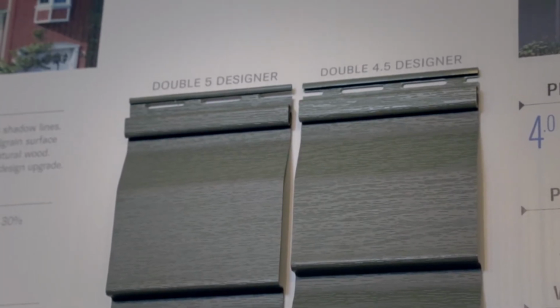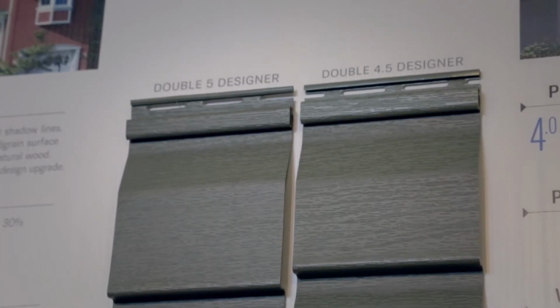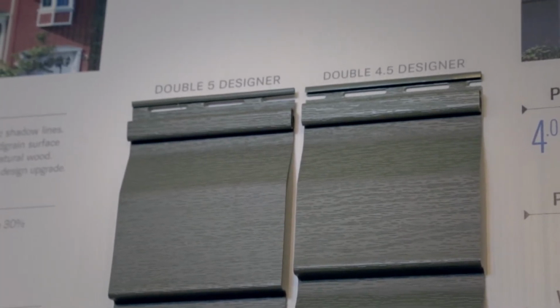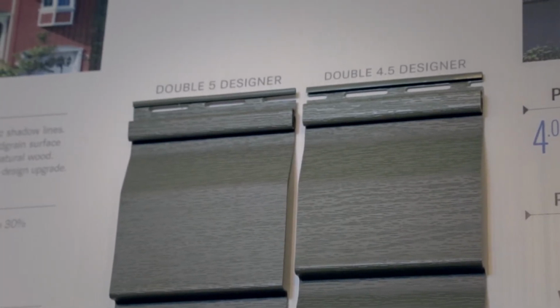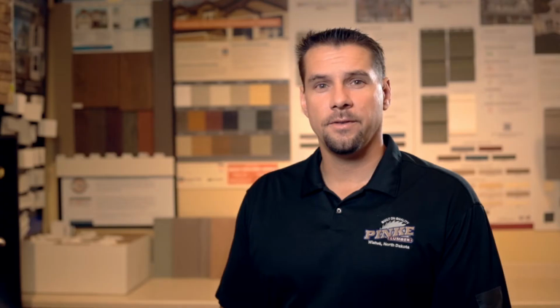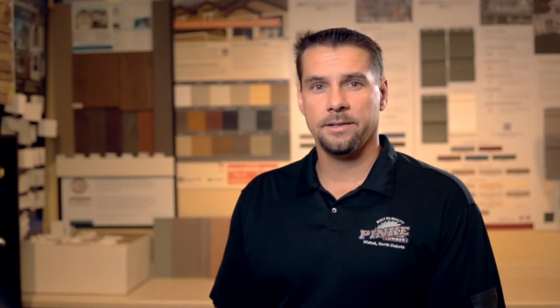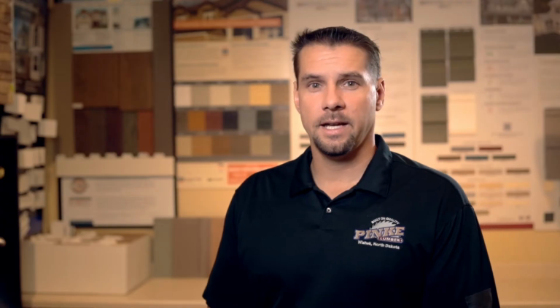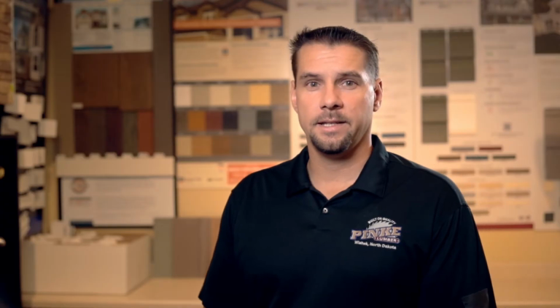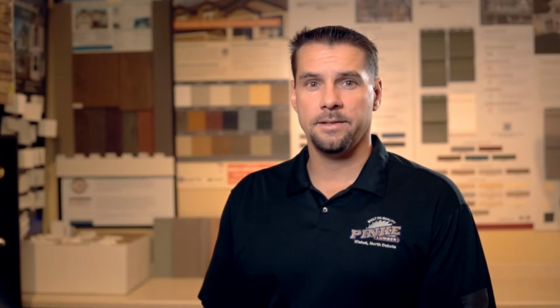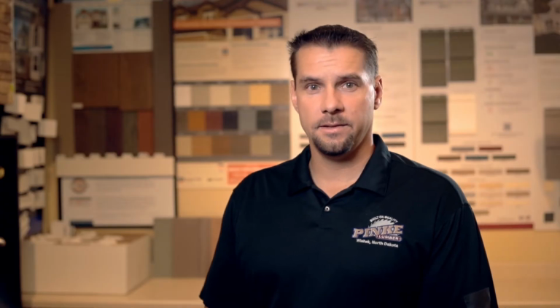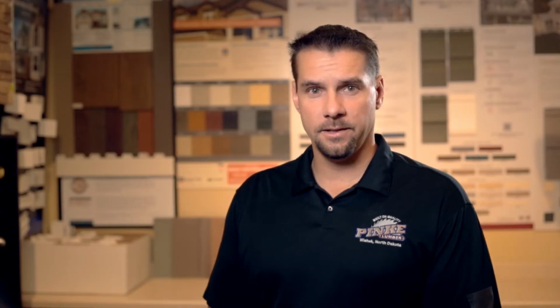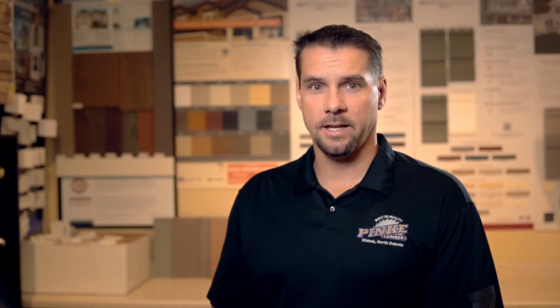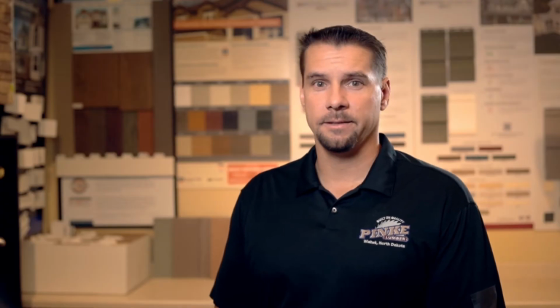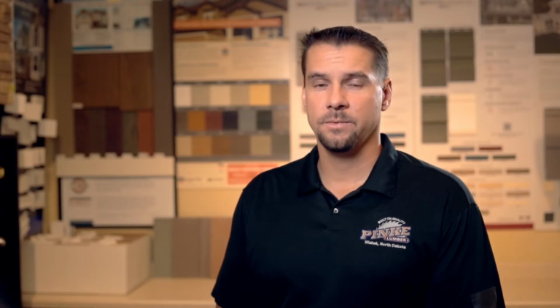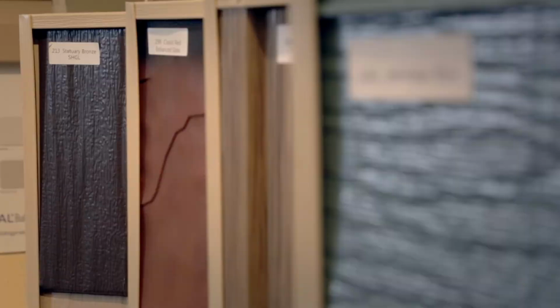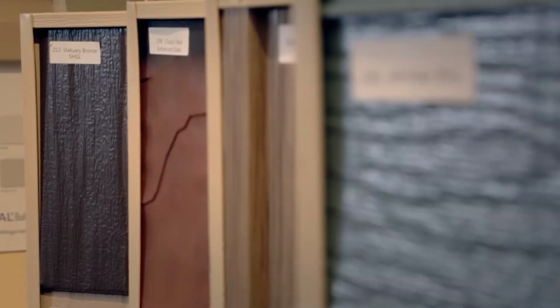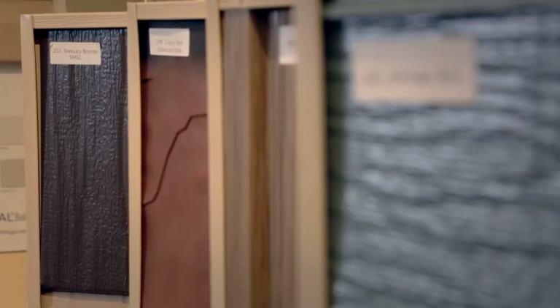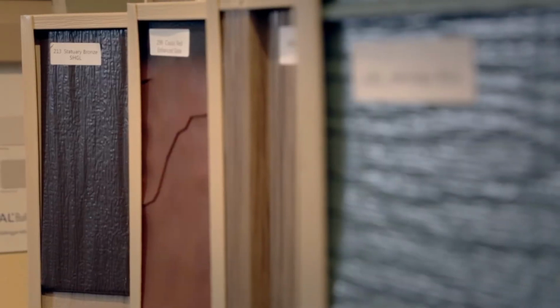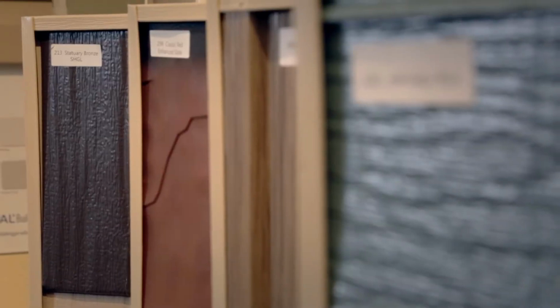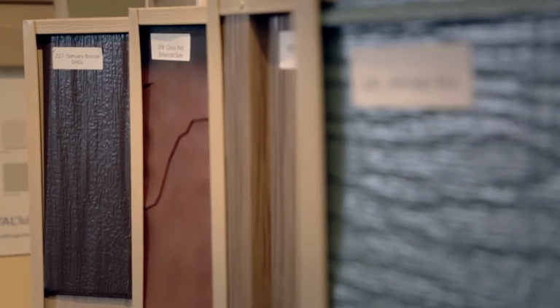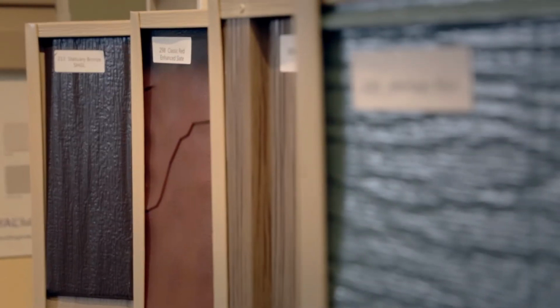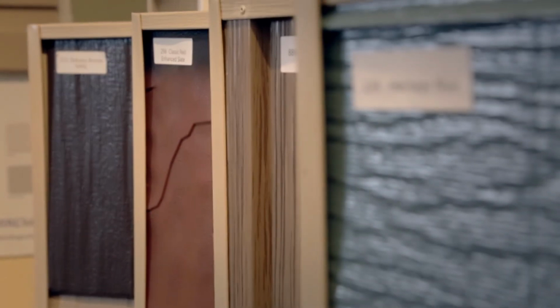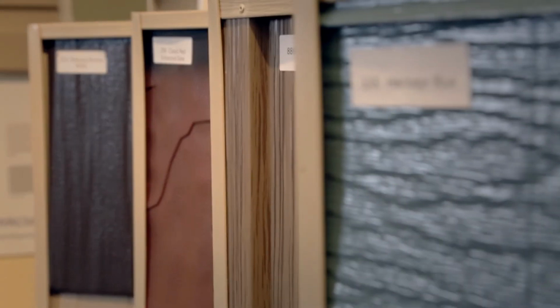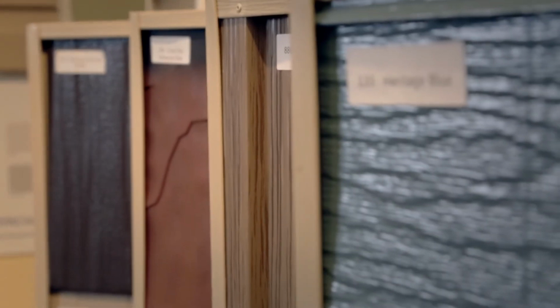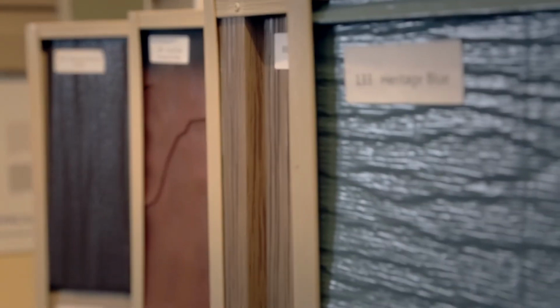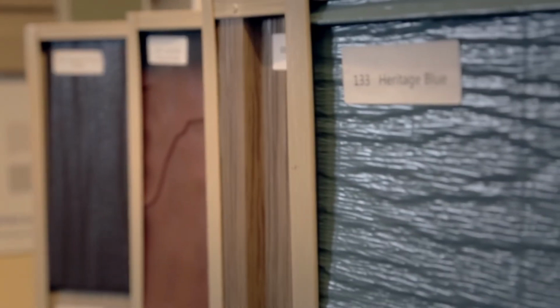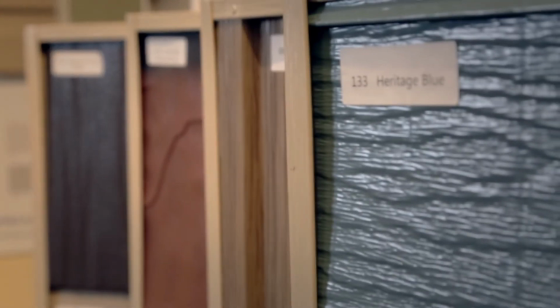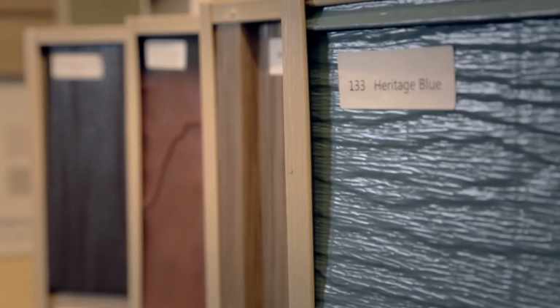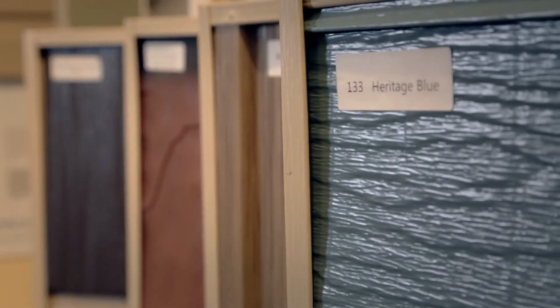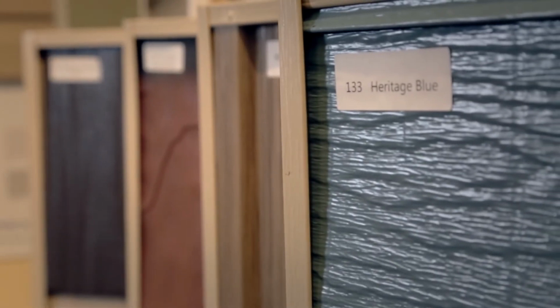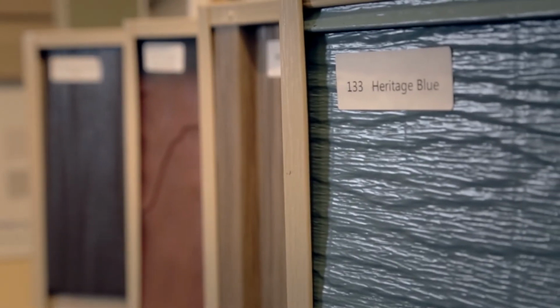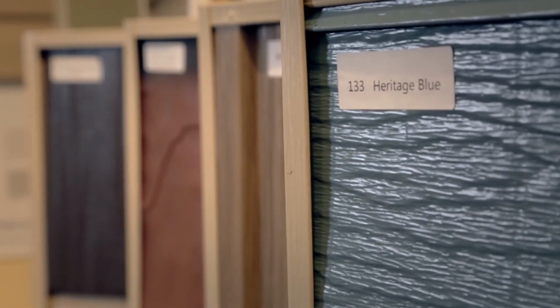One option in addition to vinyl siding is steel siding. Steel also has a number of different profile choices as well as color options.